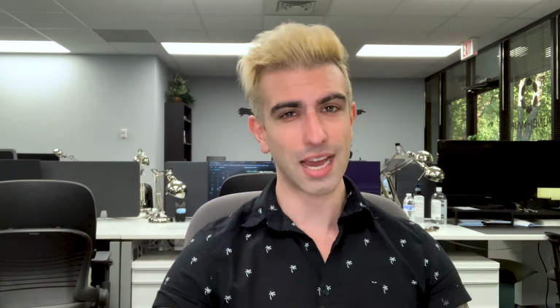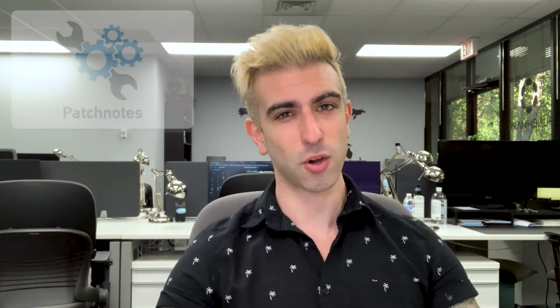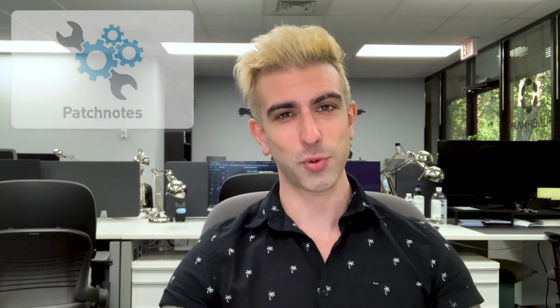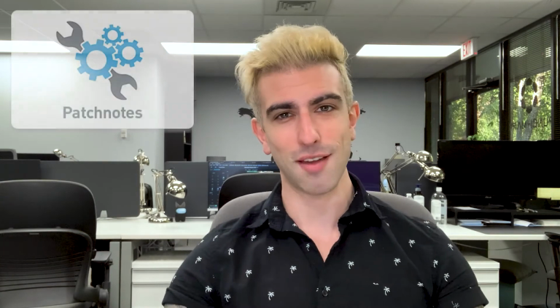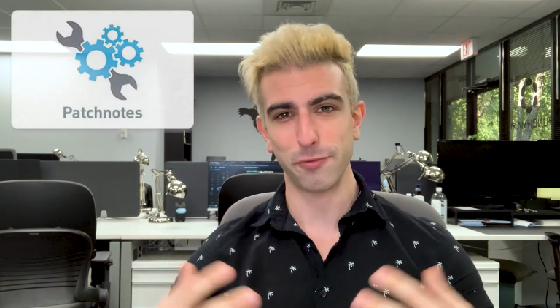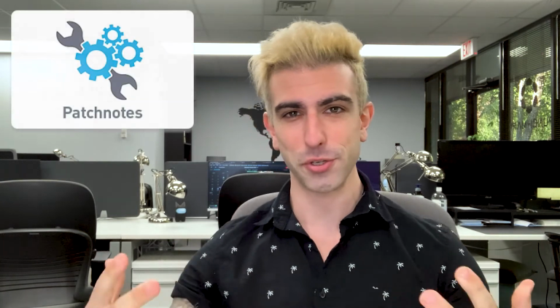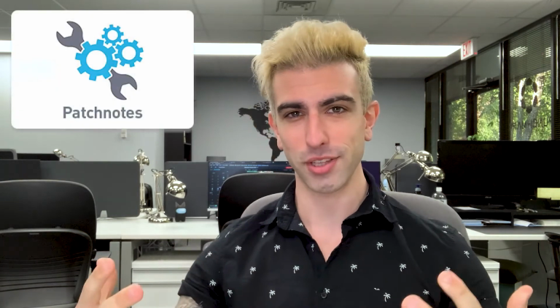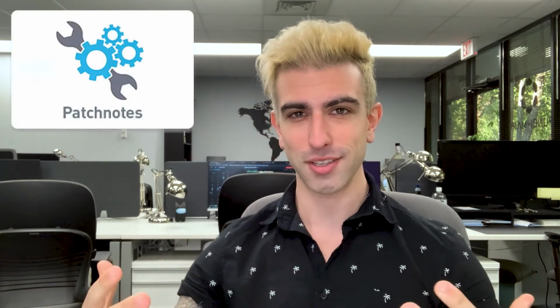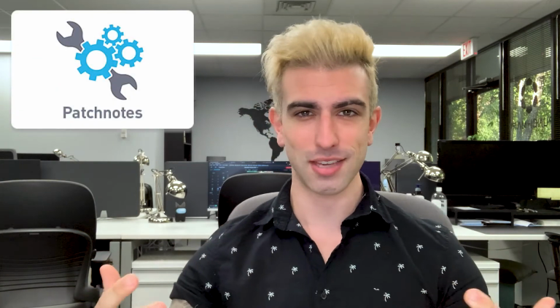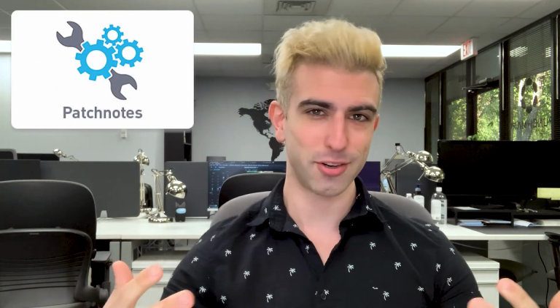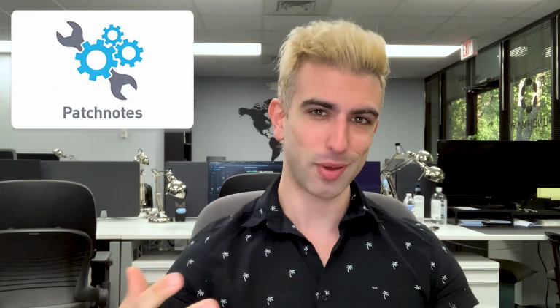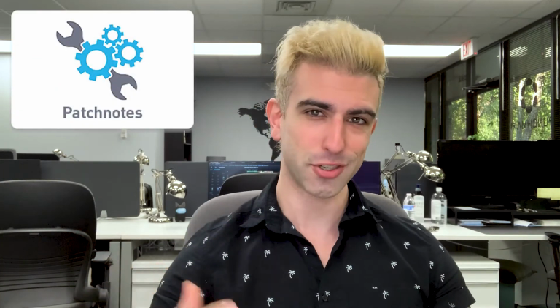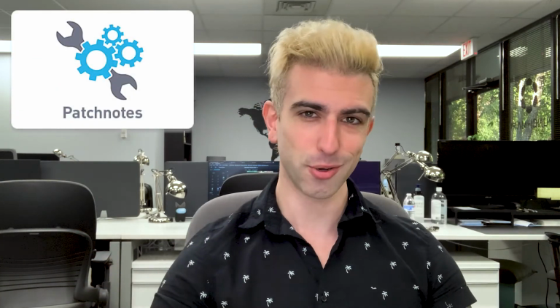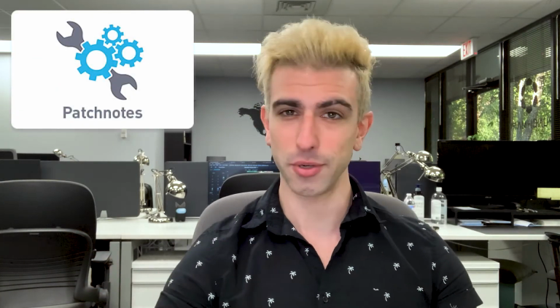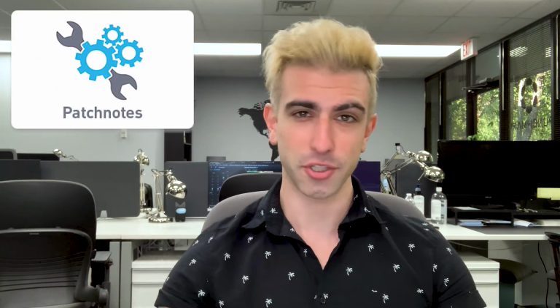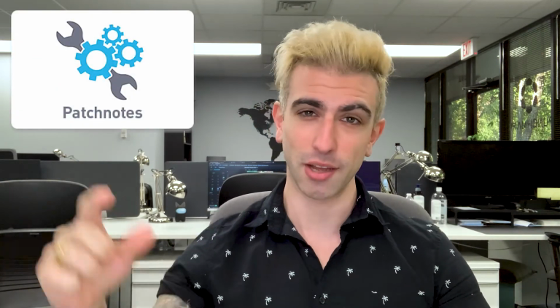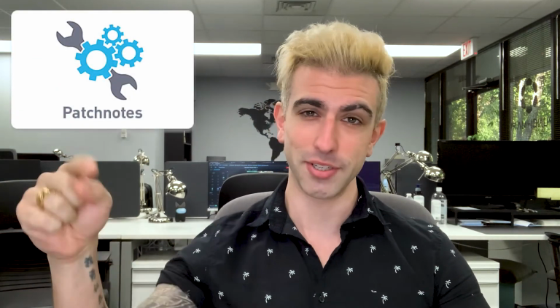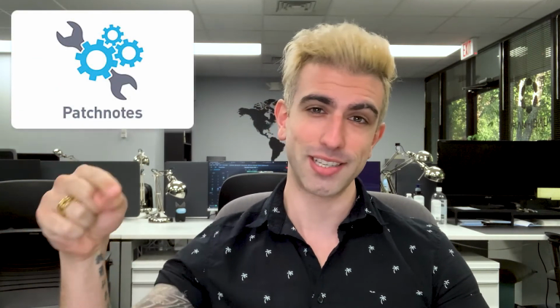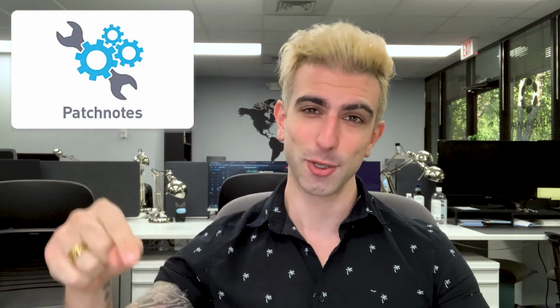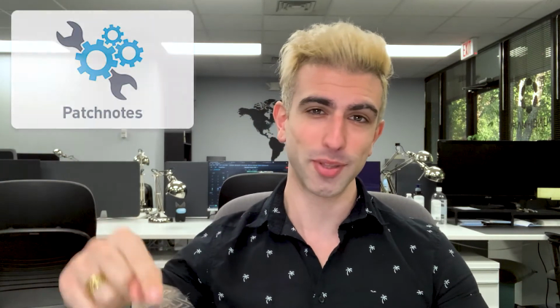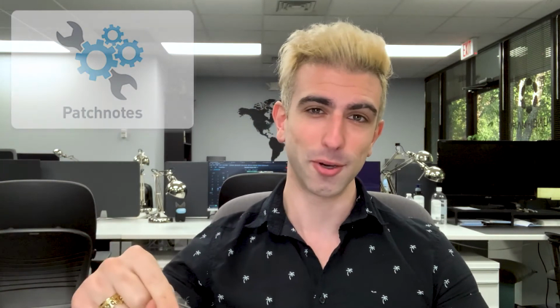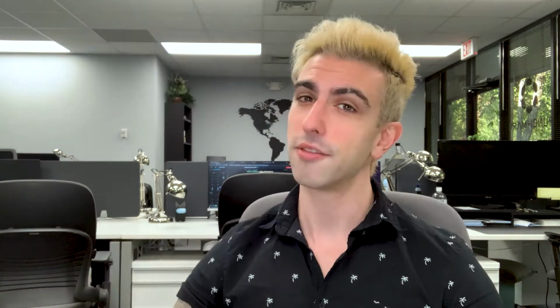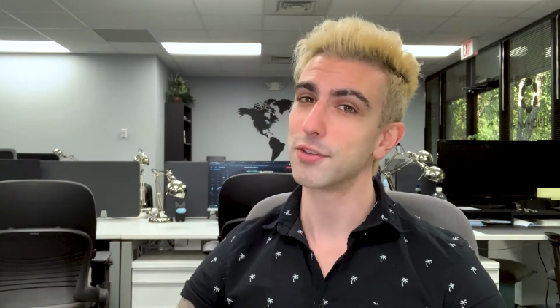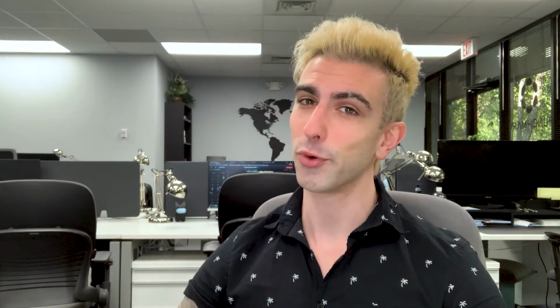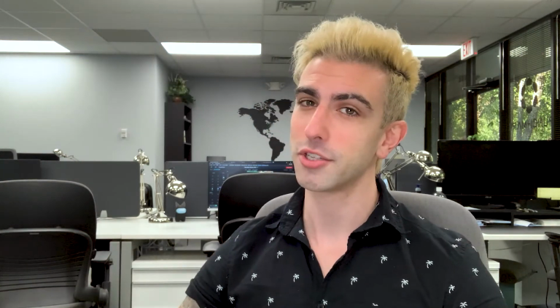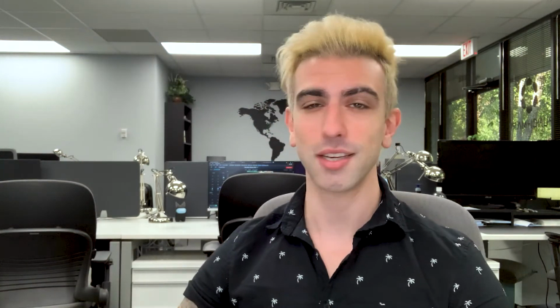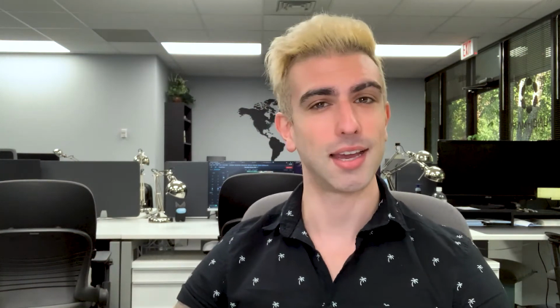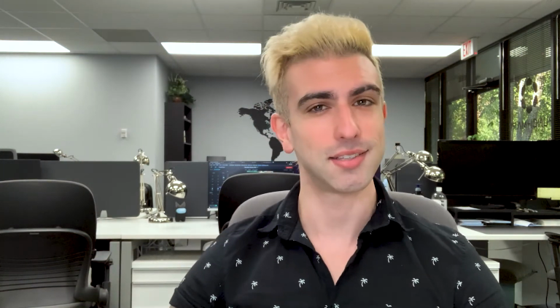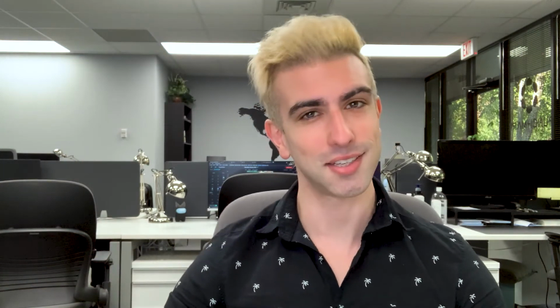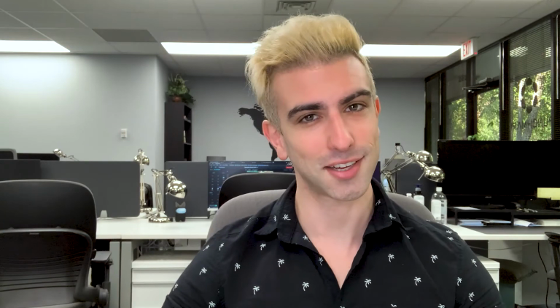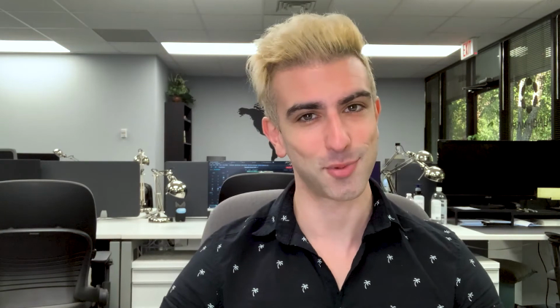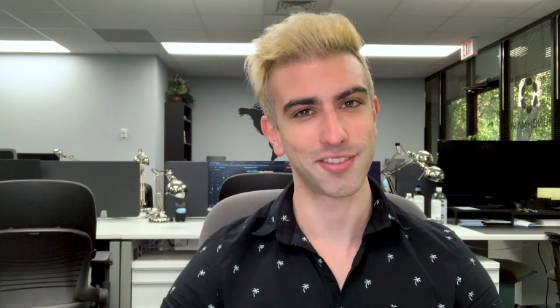As always, we have new feature releases and new patch notes. You can check out the details below. Thanks for watching and see you next month.